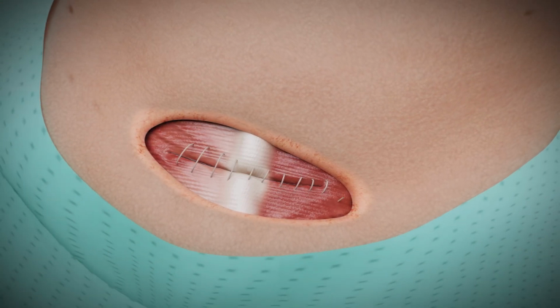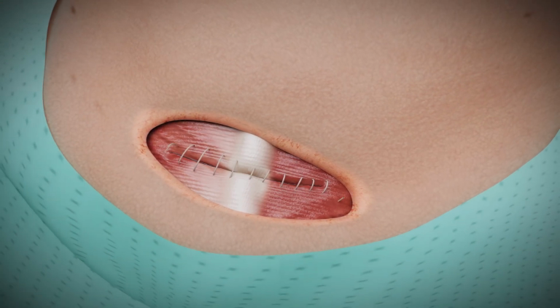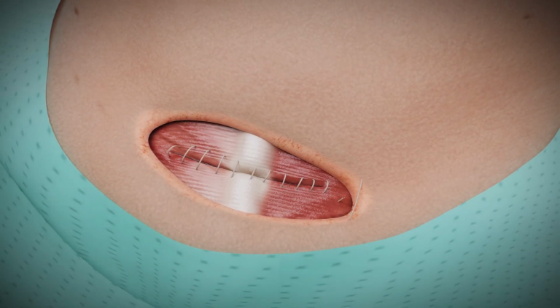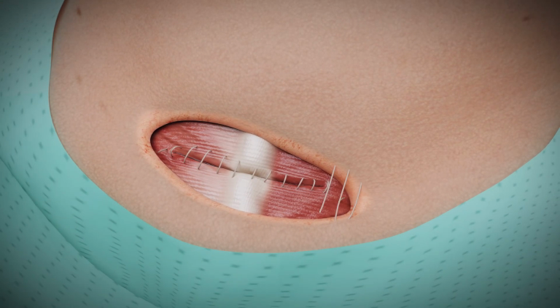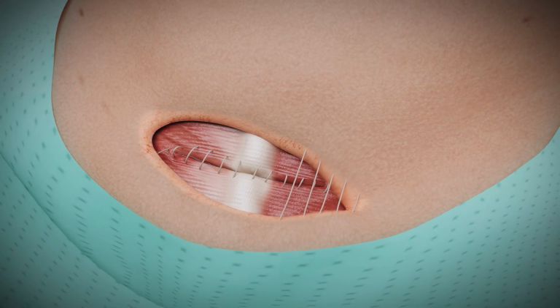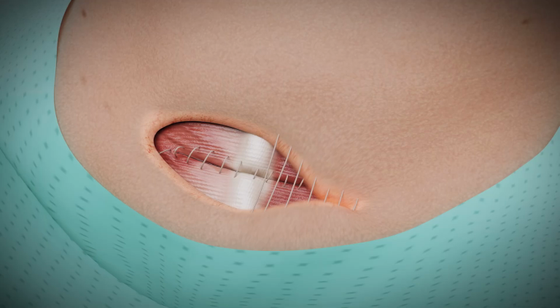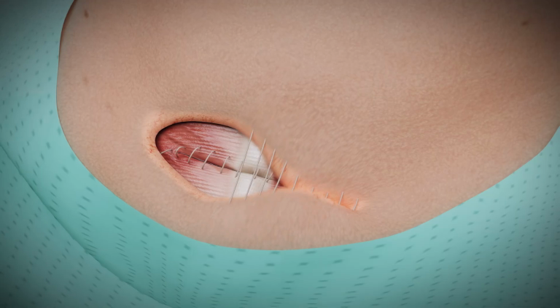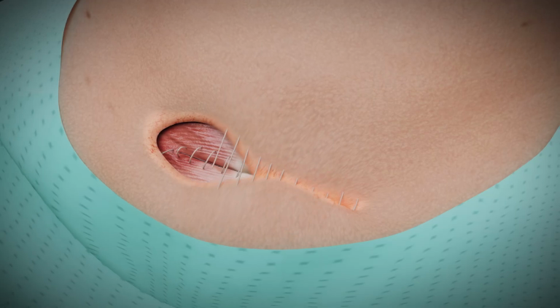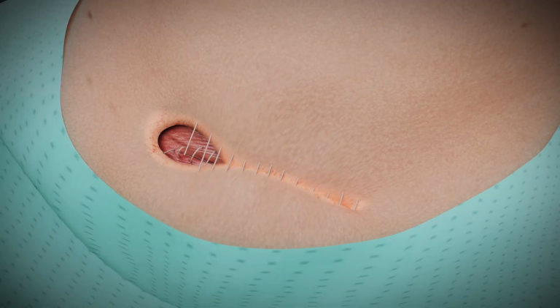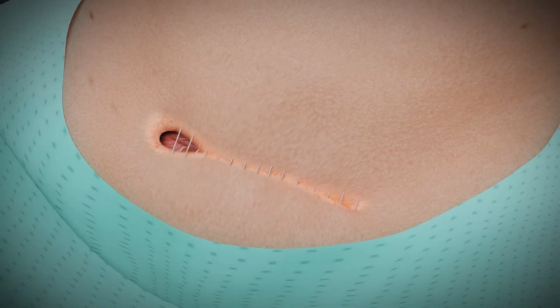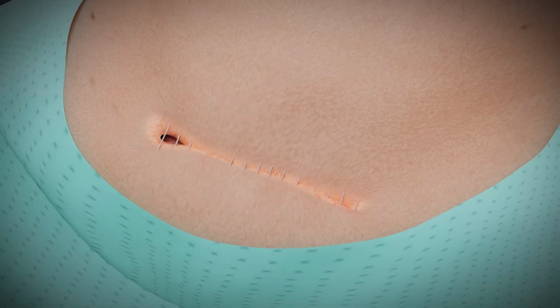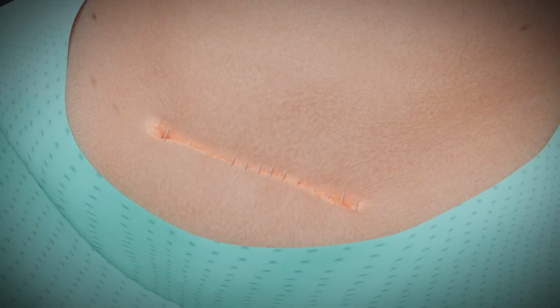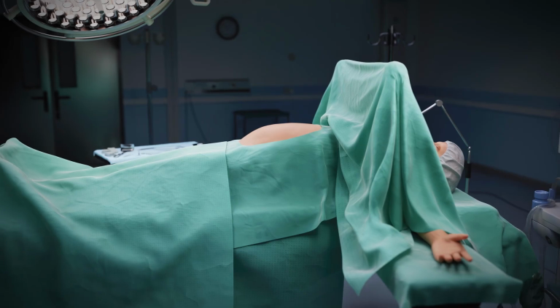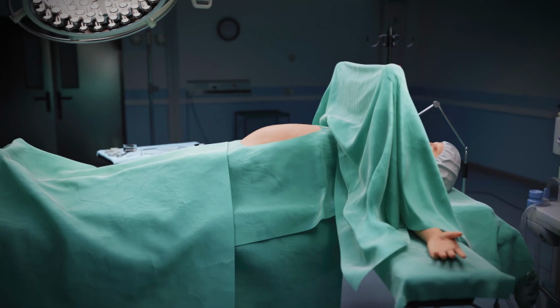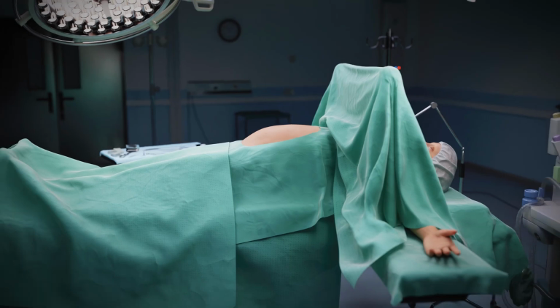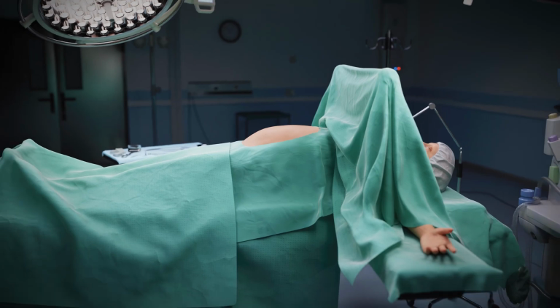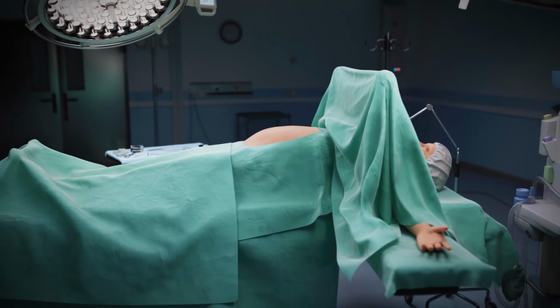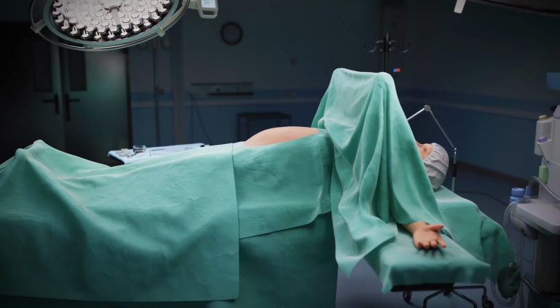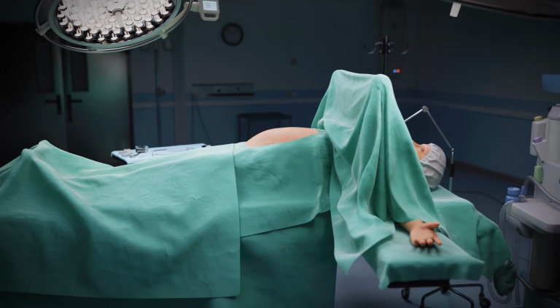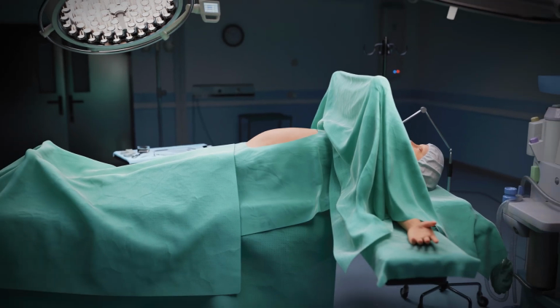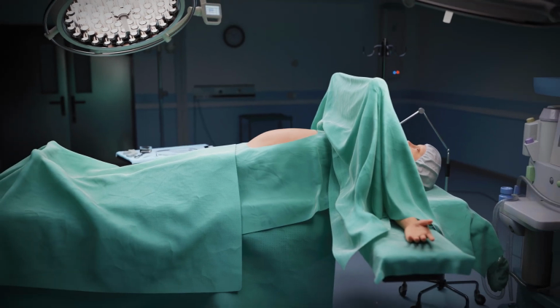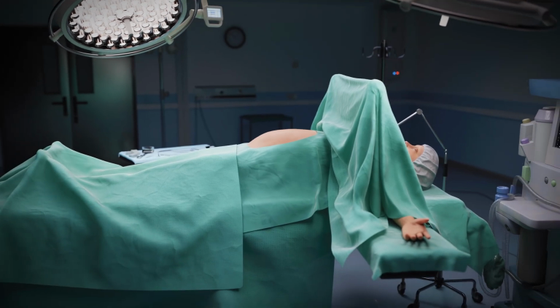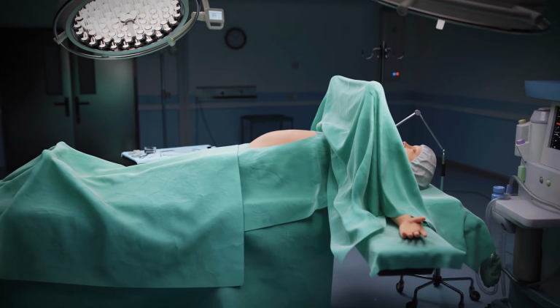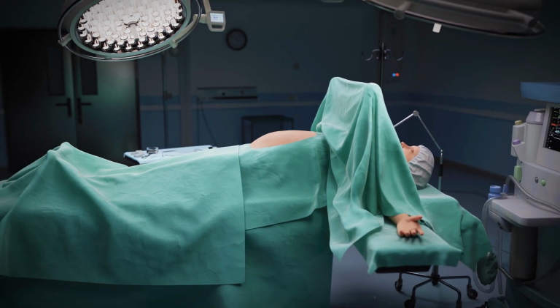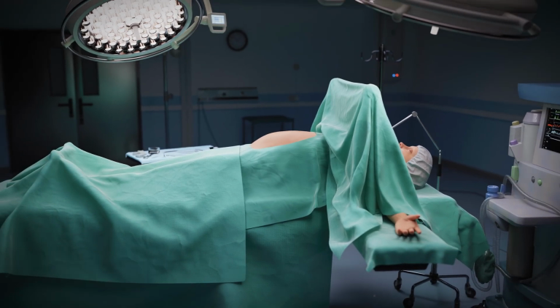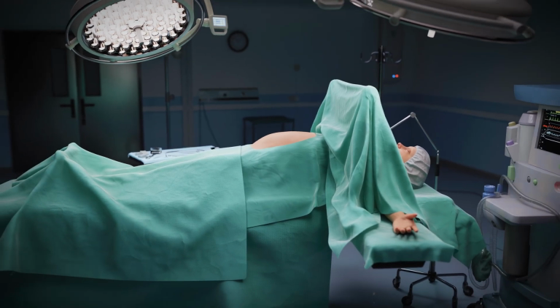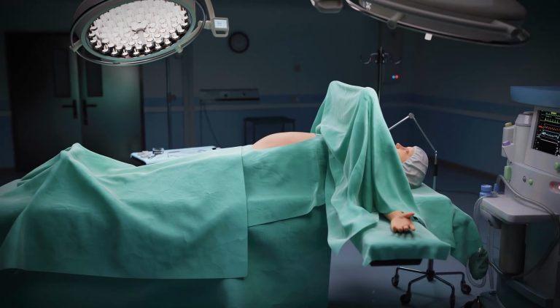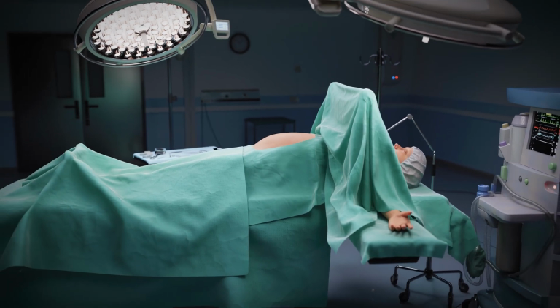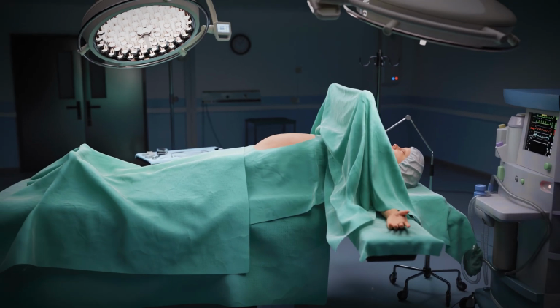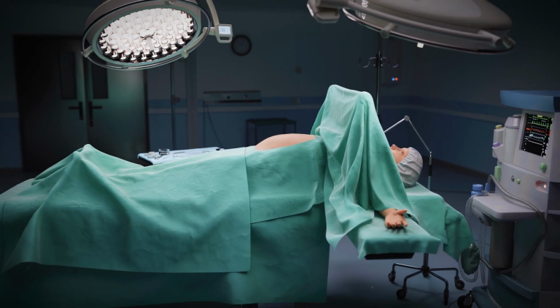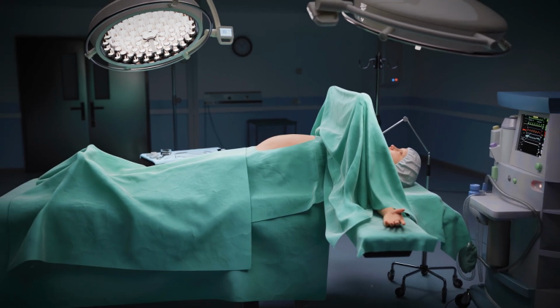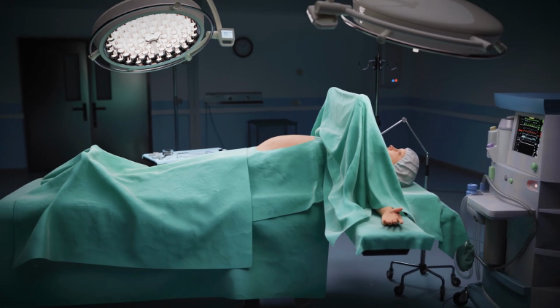Finally, the skin is closed with an intradermal cosmetic suture. Following cesarean section, routine drainage is performed only in cases of bleeding.